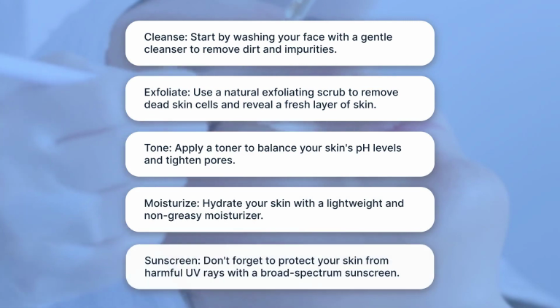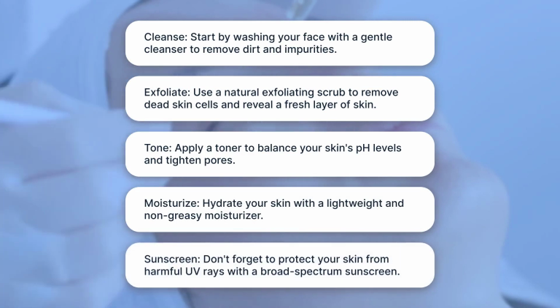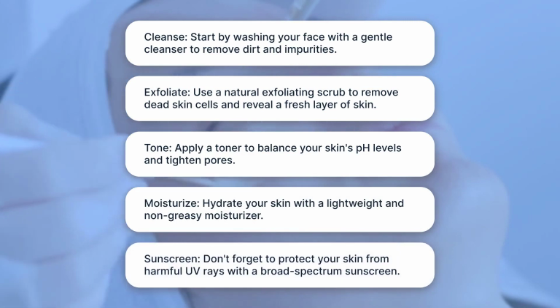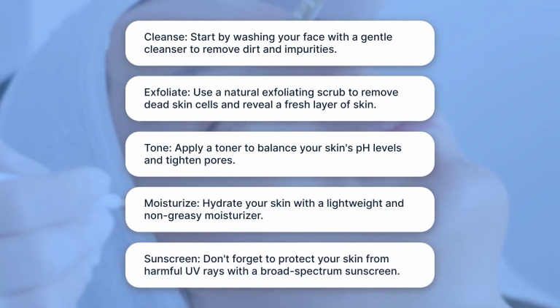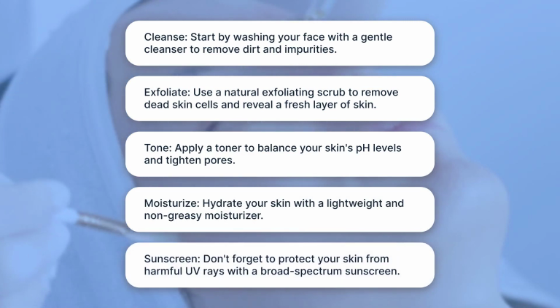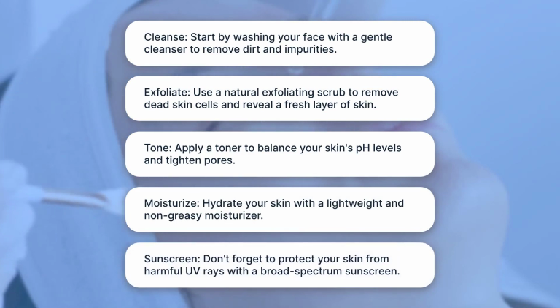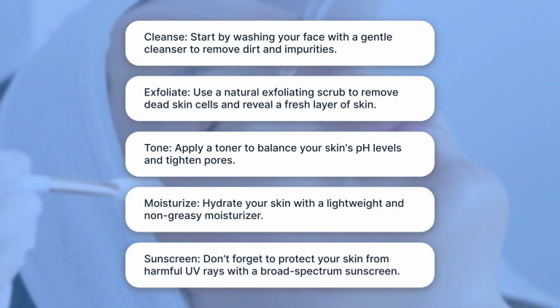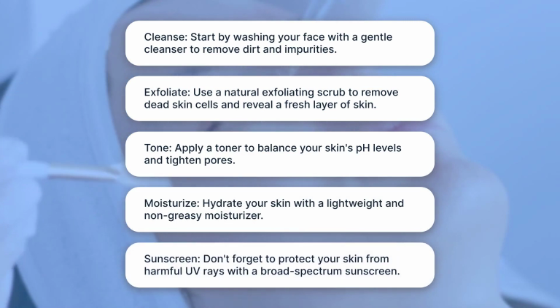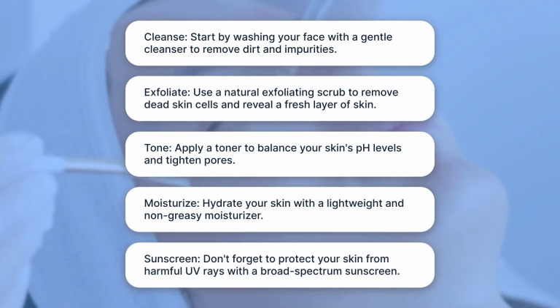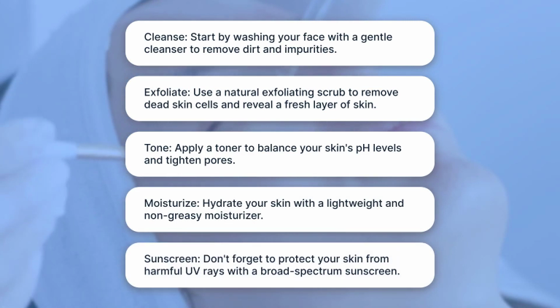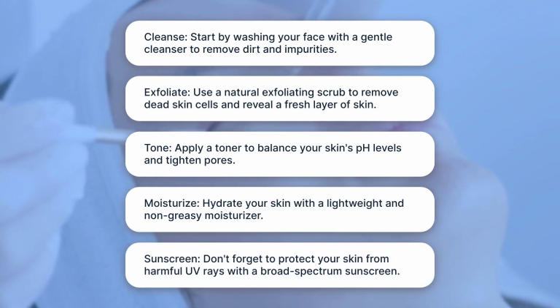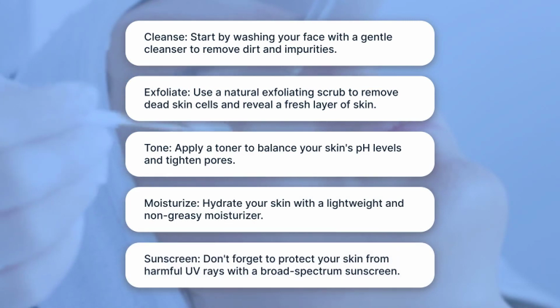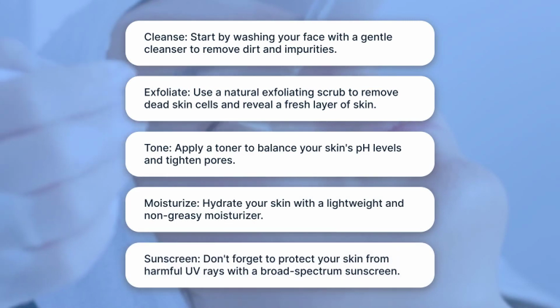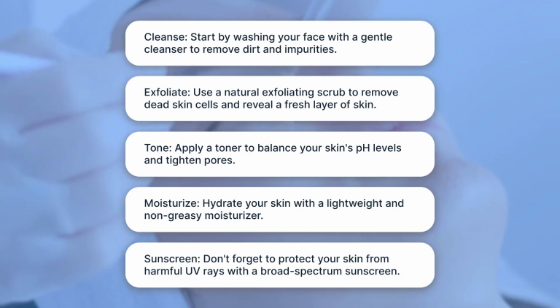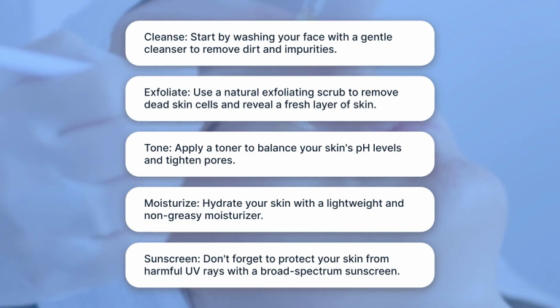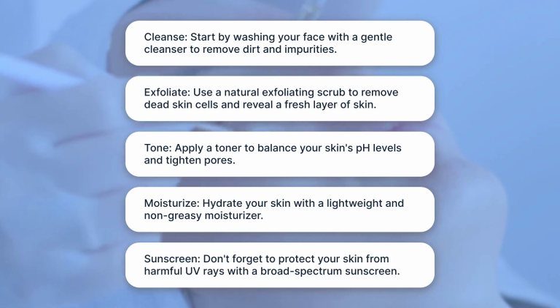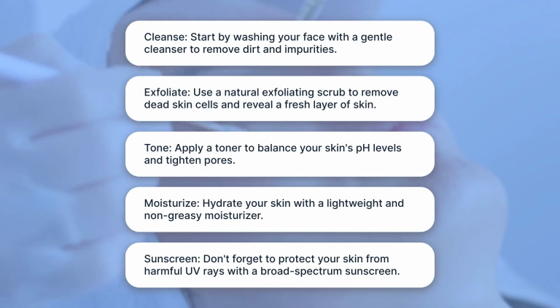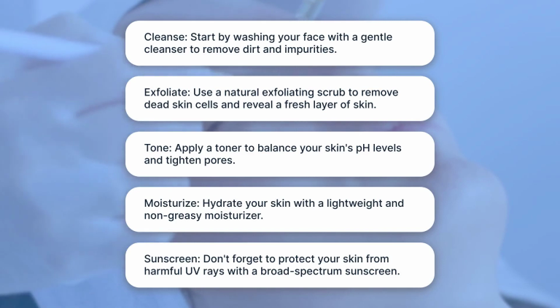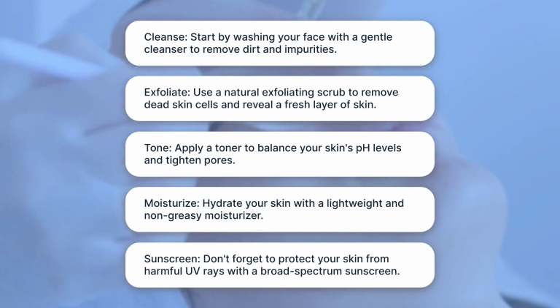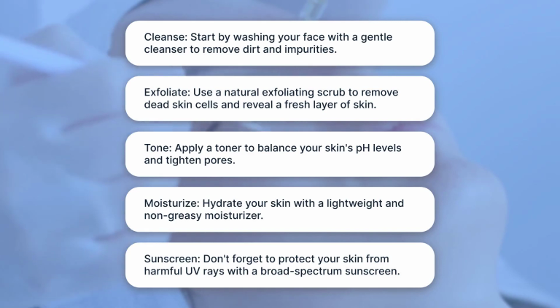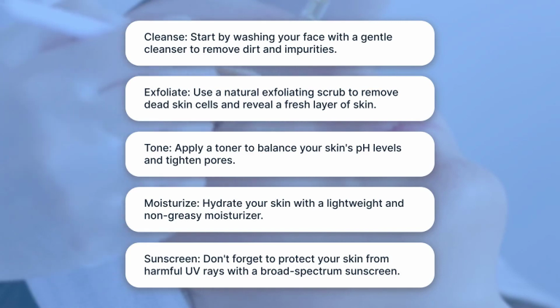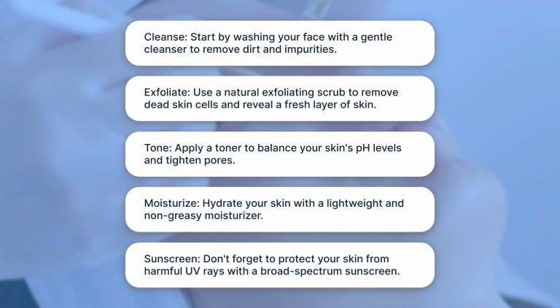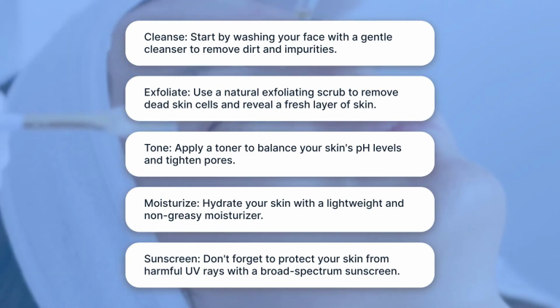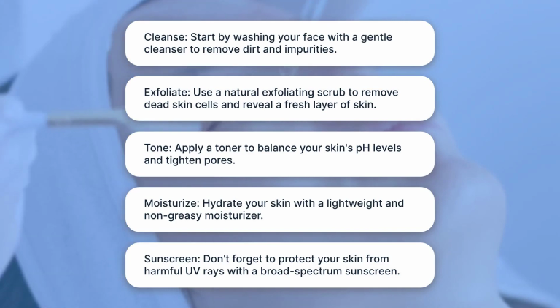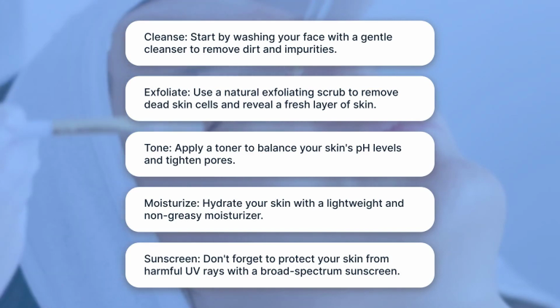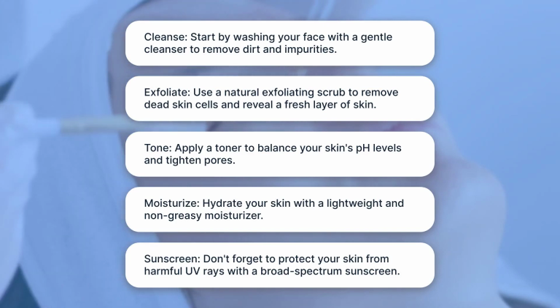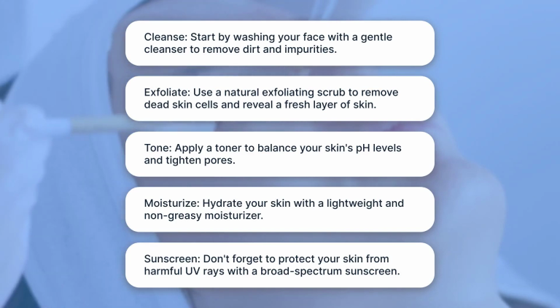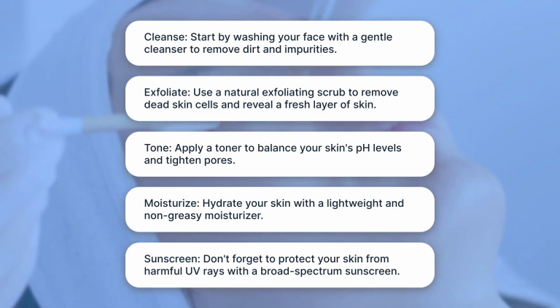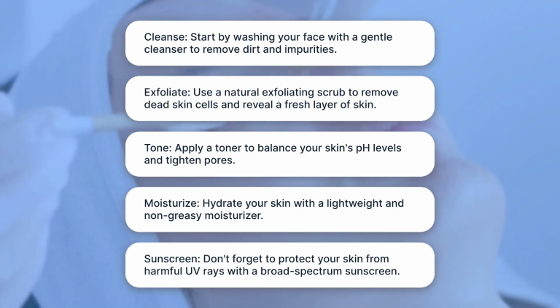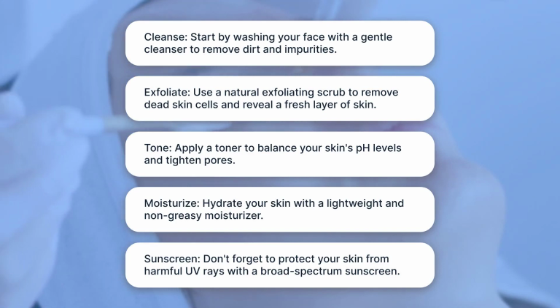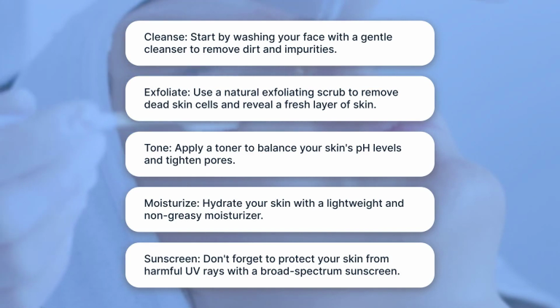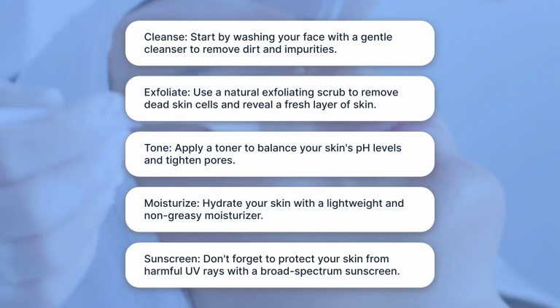Sunscreen: Don't forget to protect your skin from harmful UV rays with a broad-spectrum sunscreen.